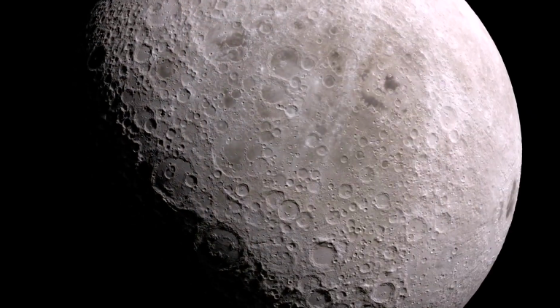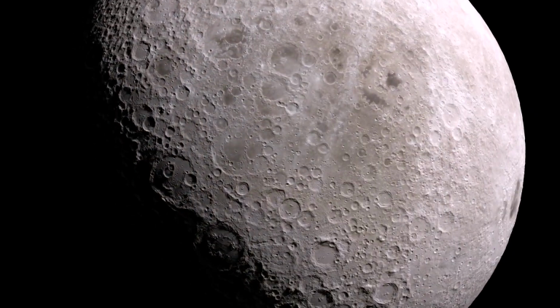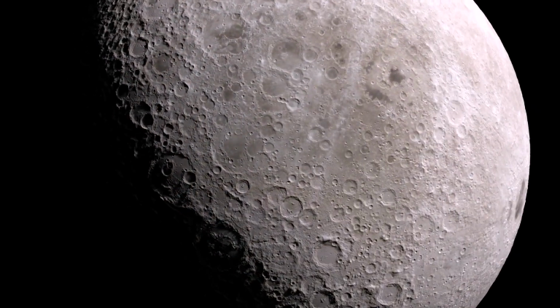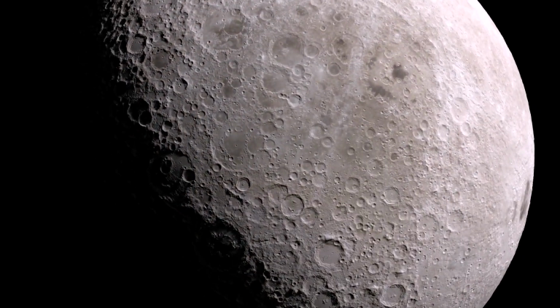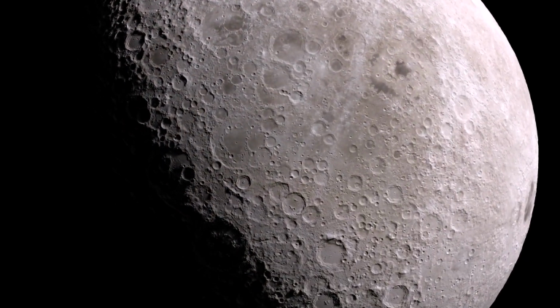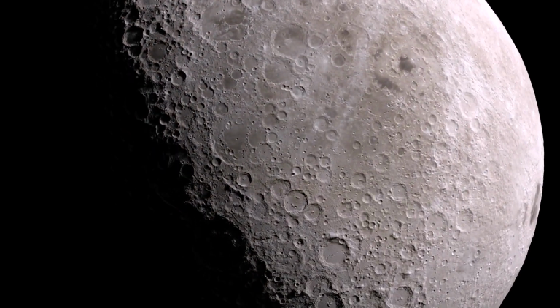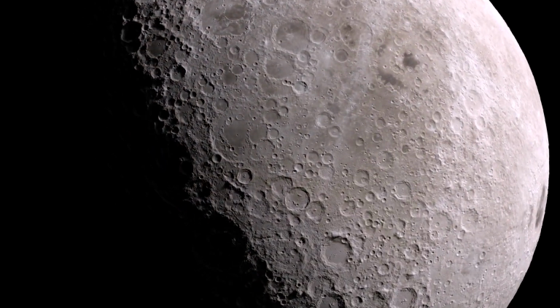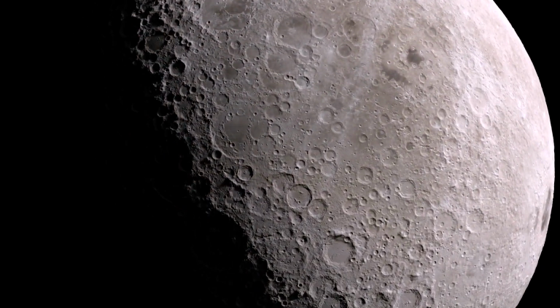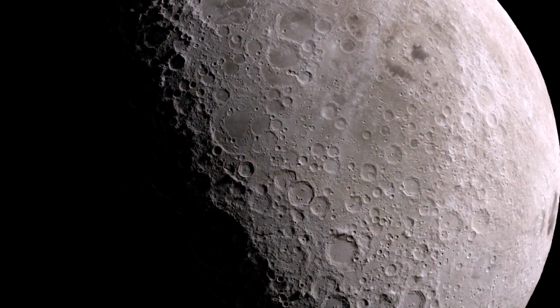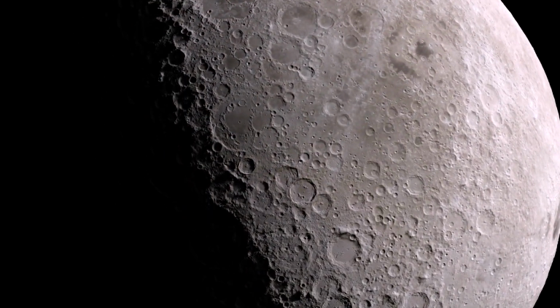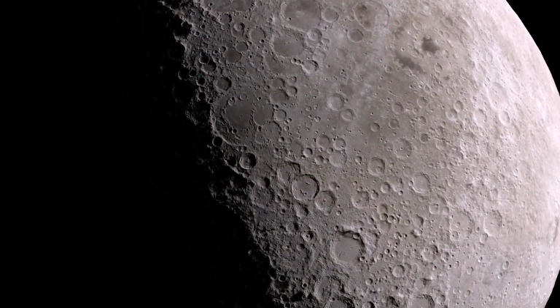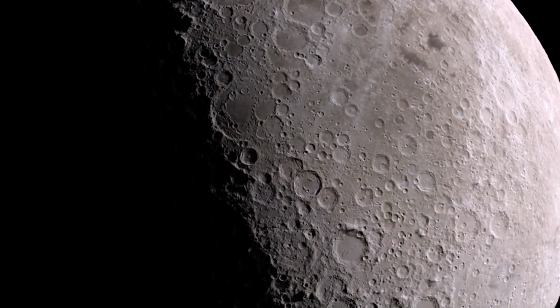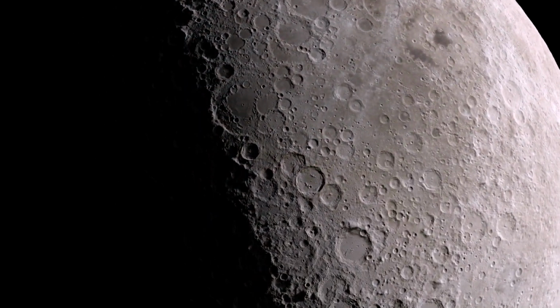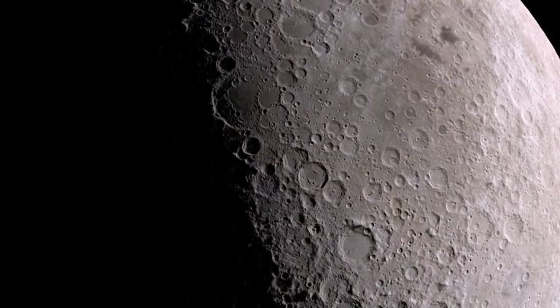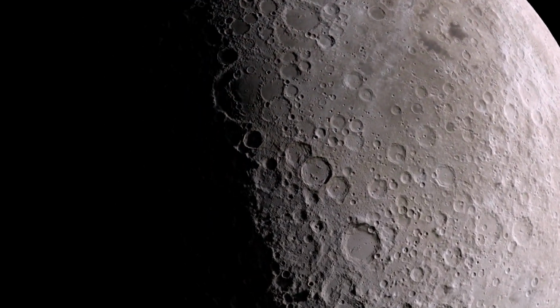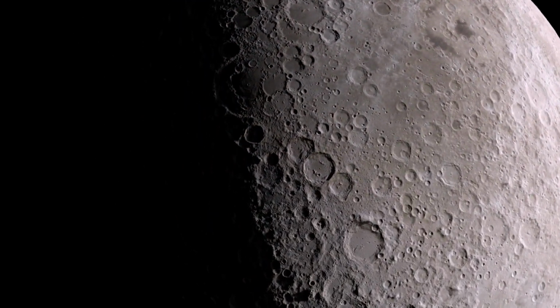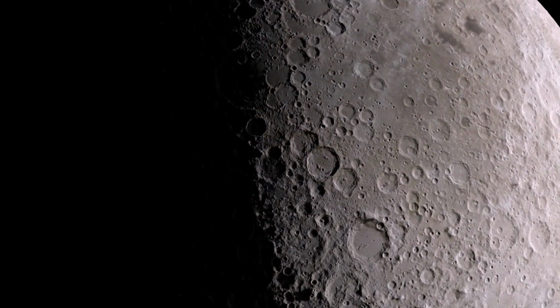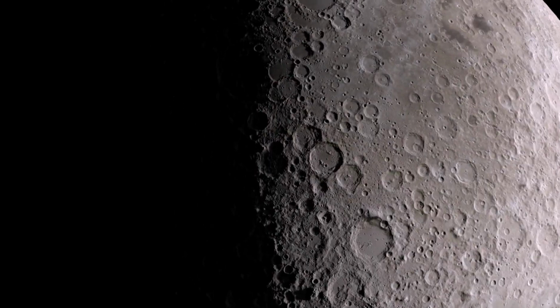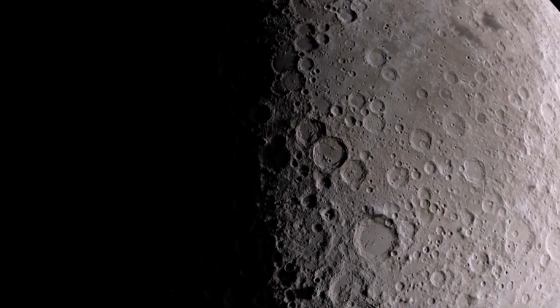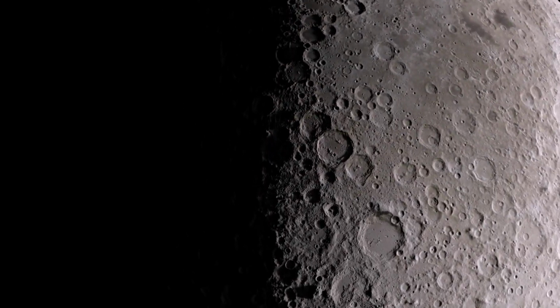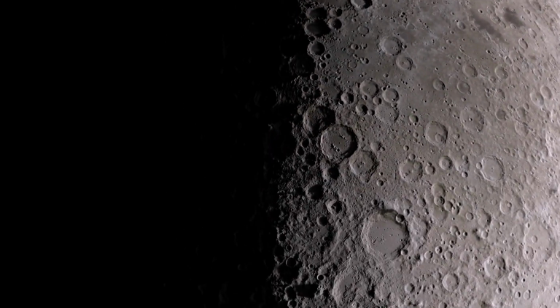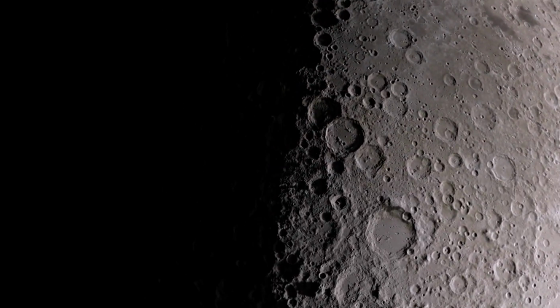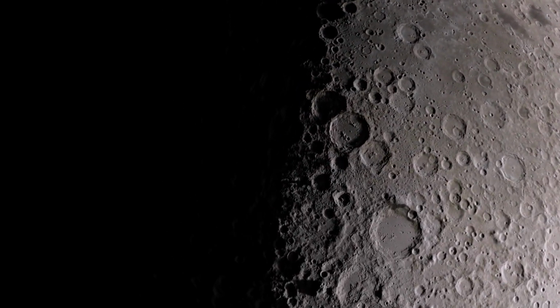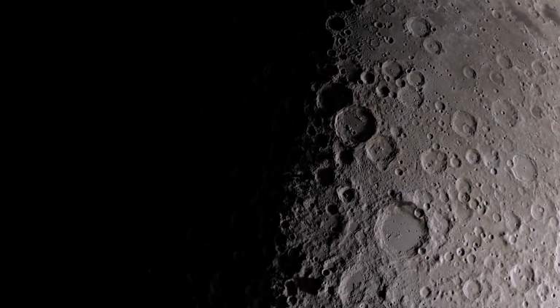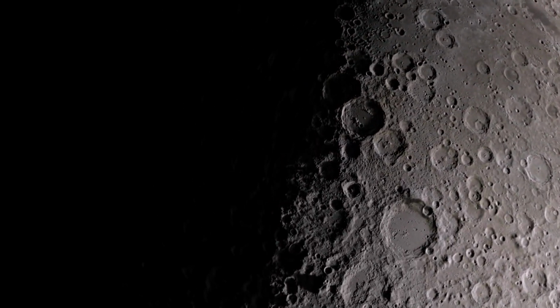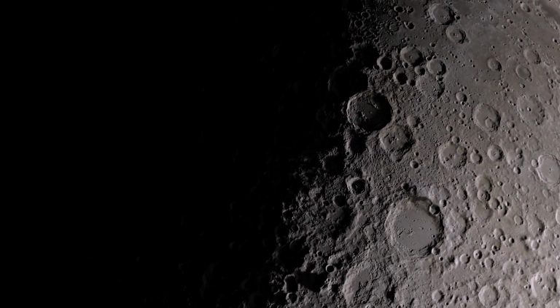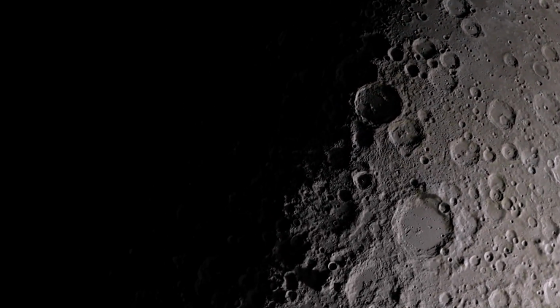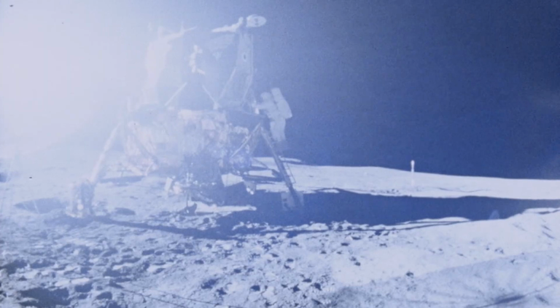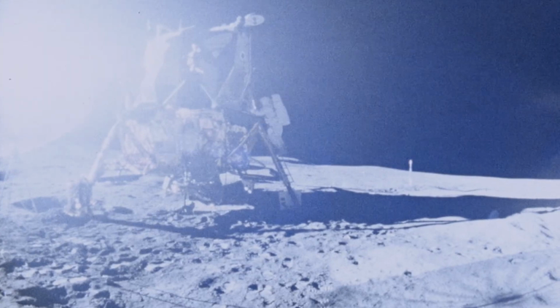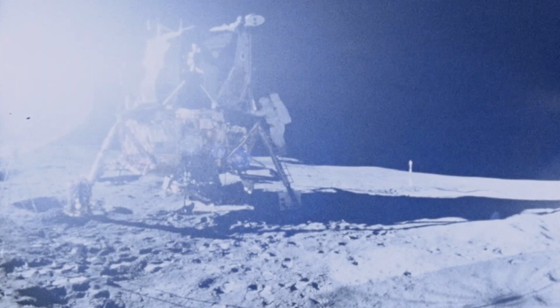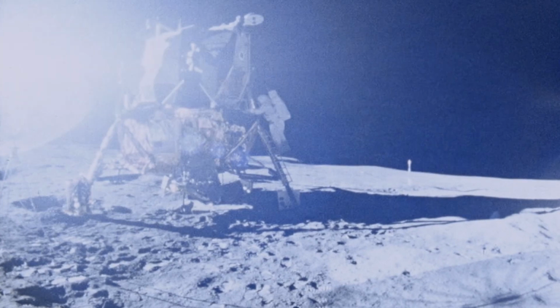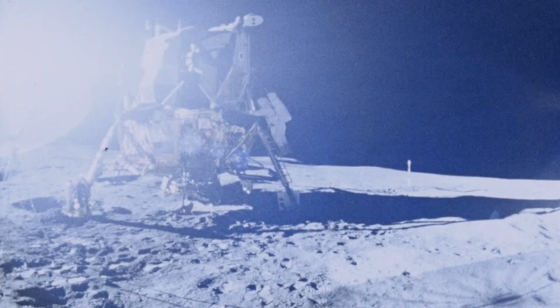Want to experience and feel the moon for yourself? You can see and touch an actual moon rock, brought back by the Apollo astronauts.